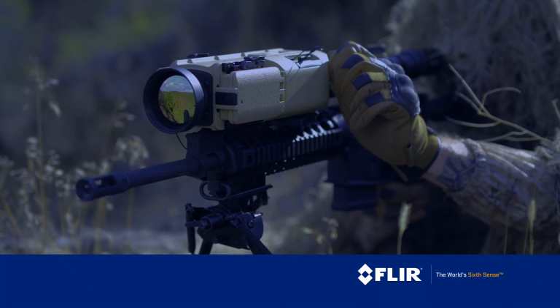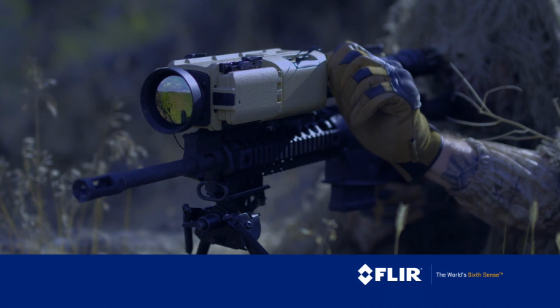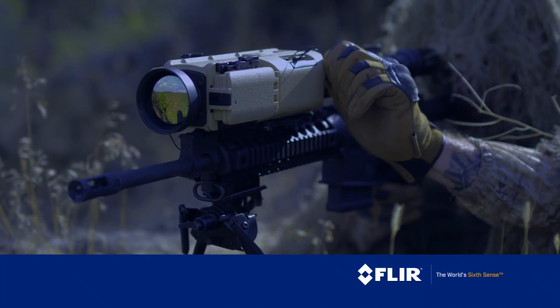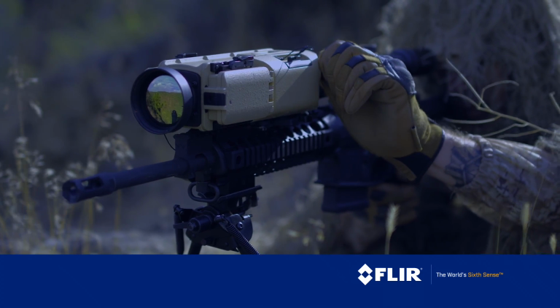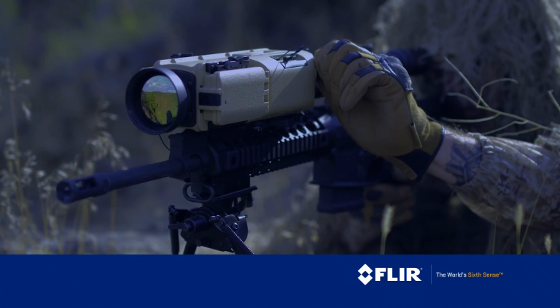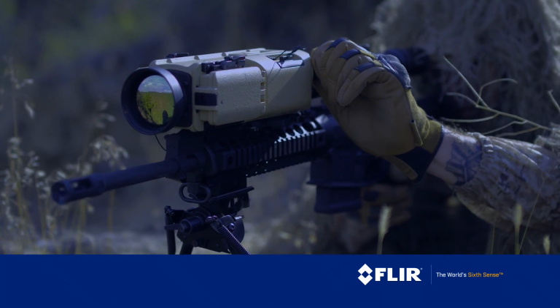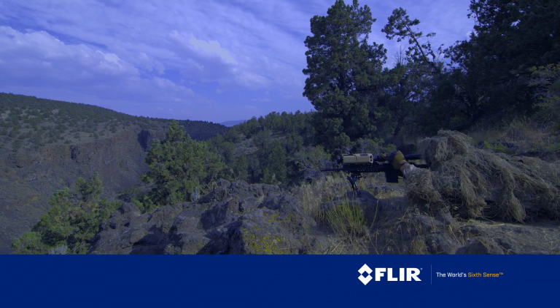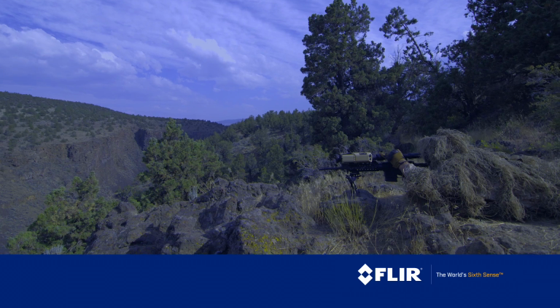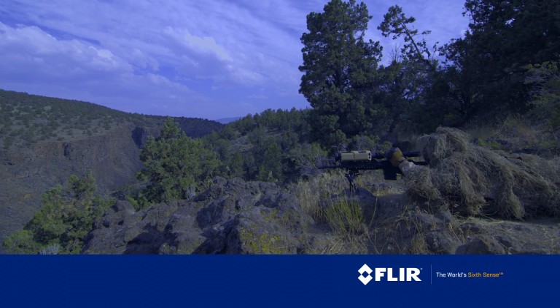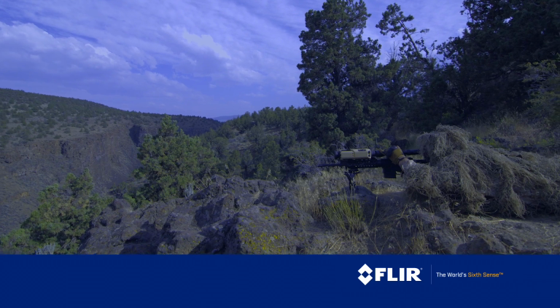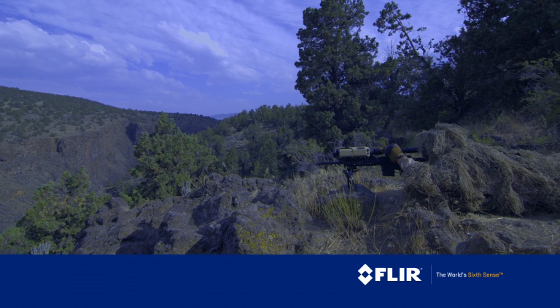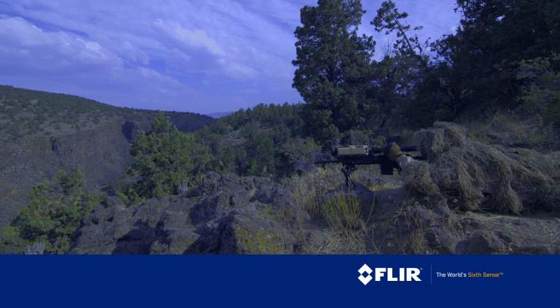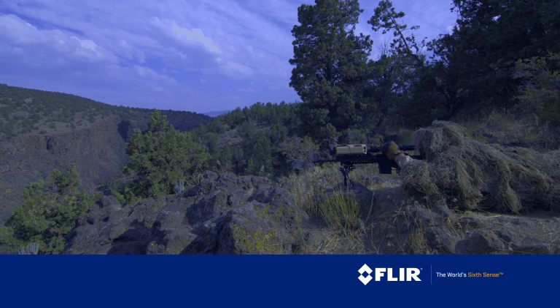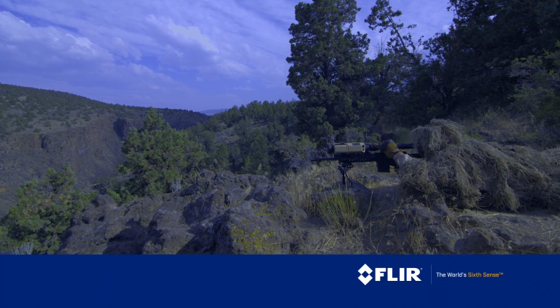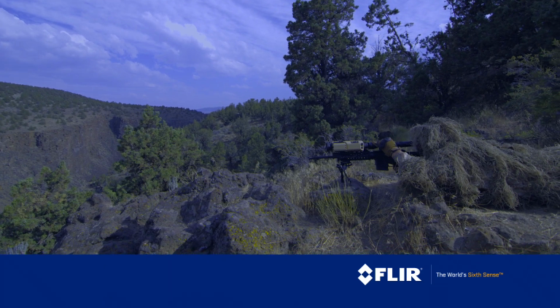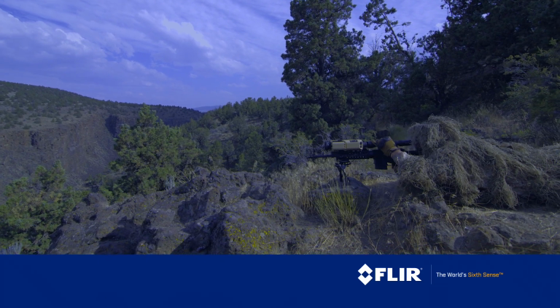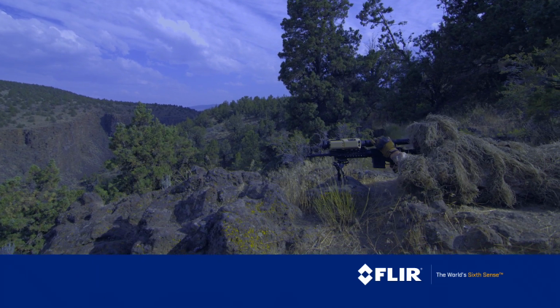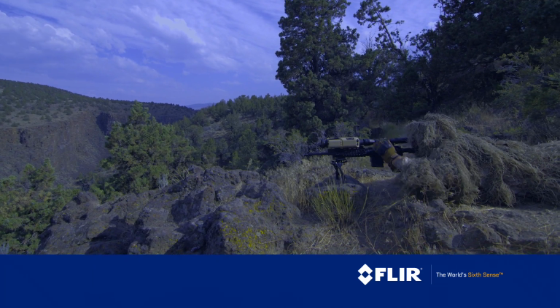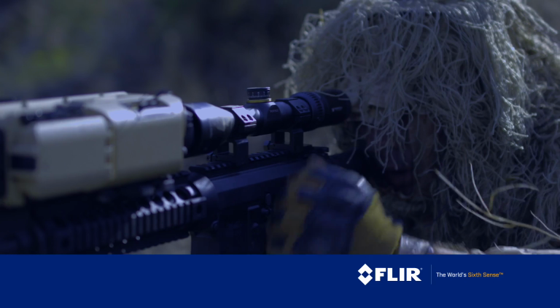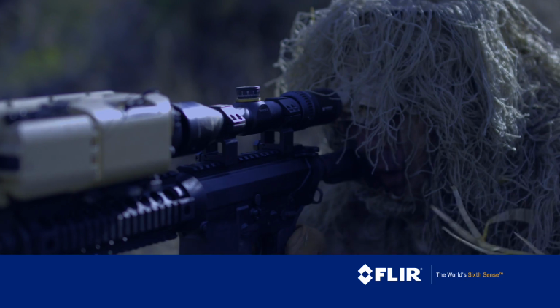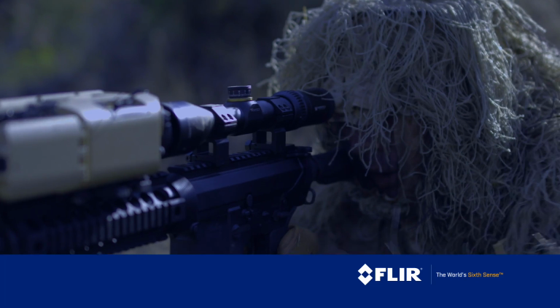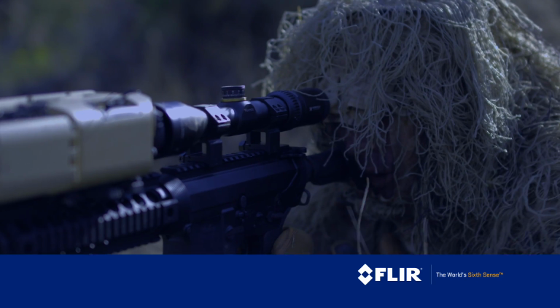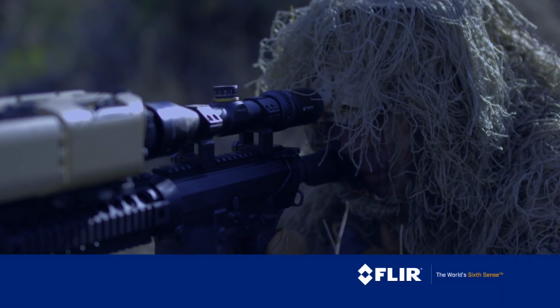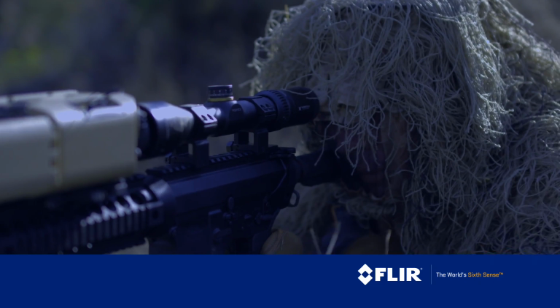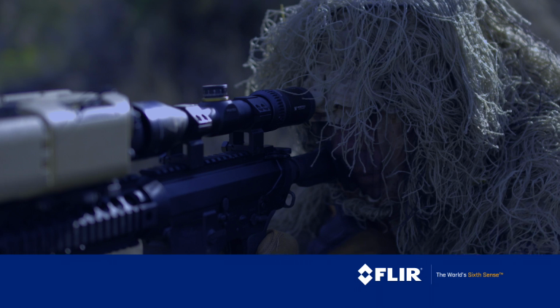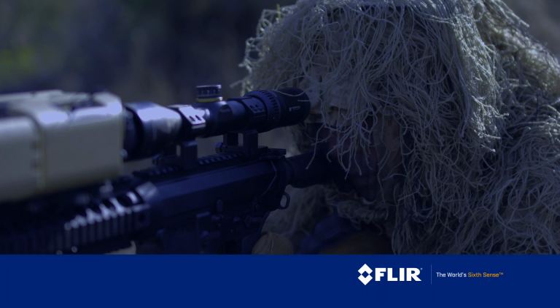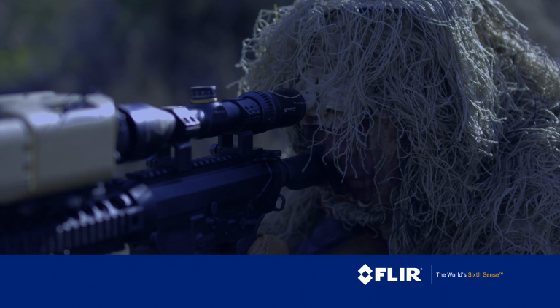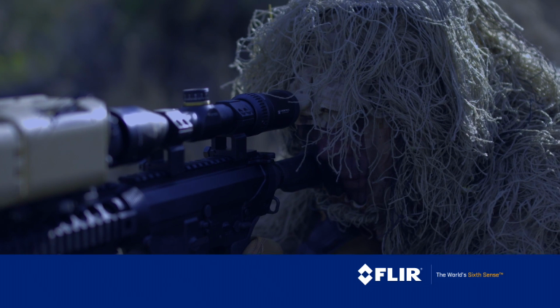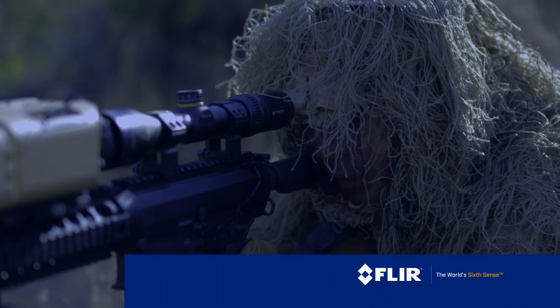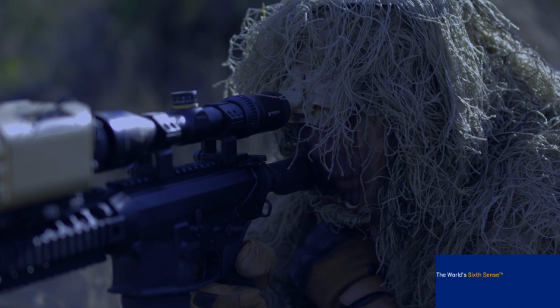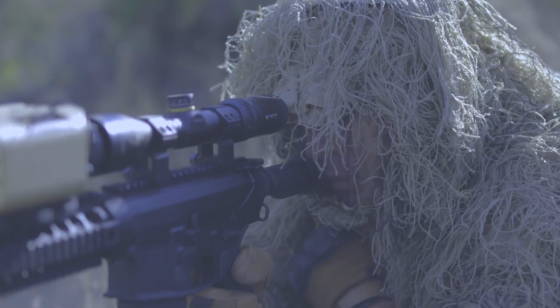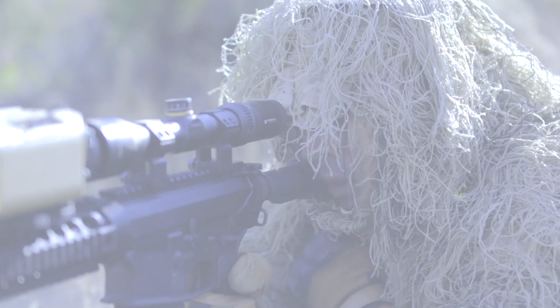A thermal scope or weapon sight isn't the place to compromise. We don't, neither should you.